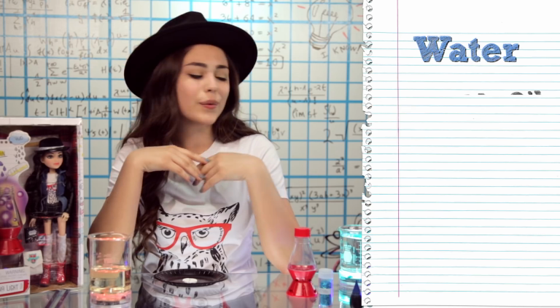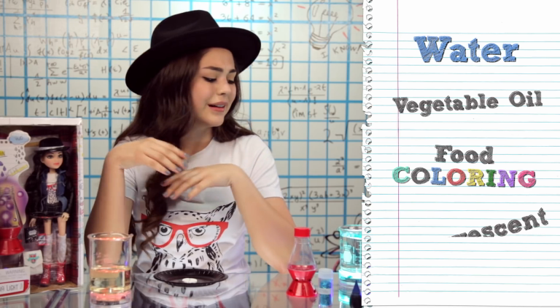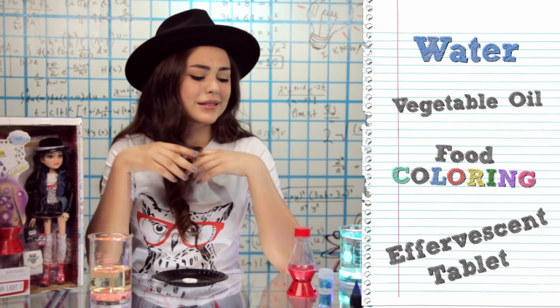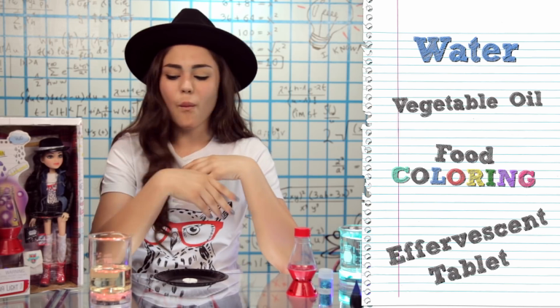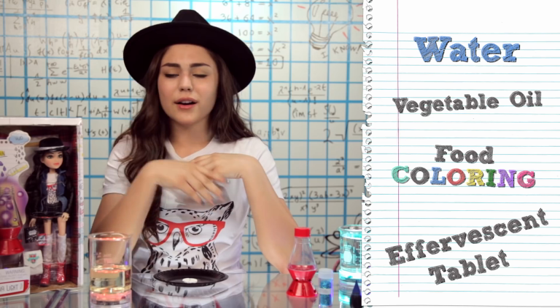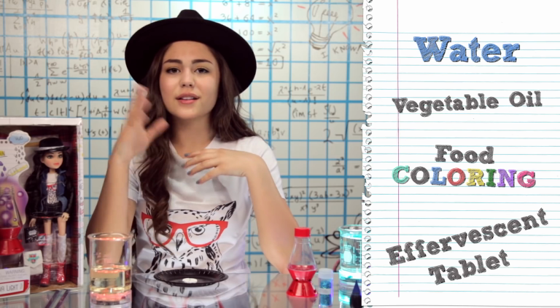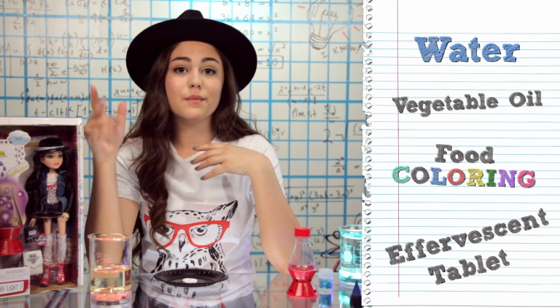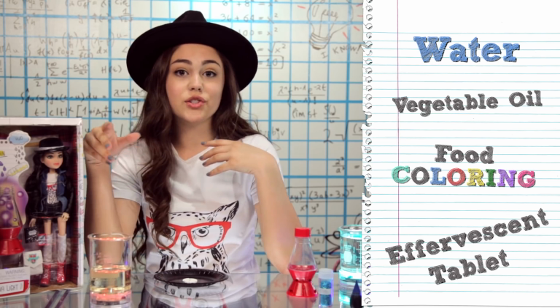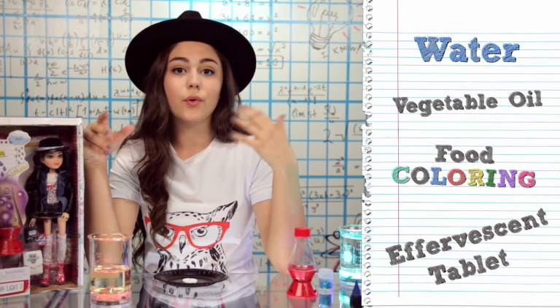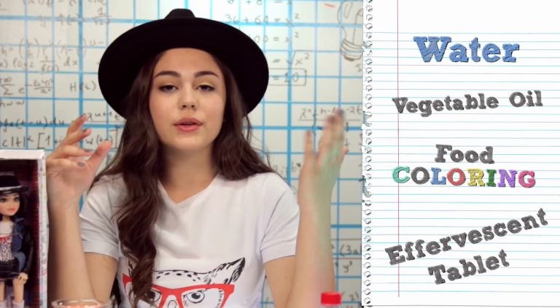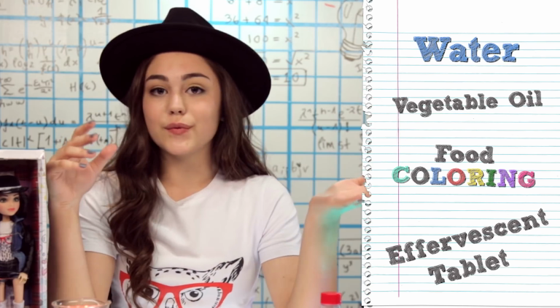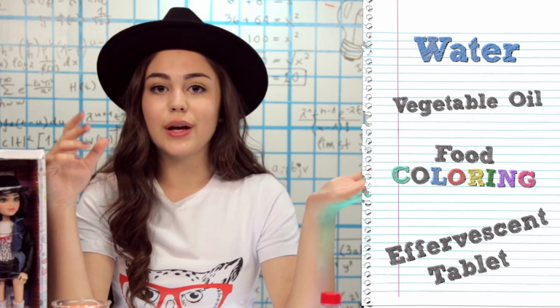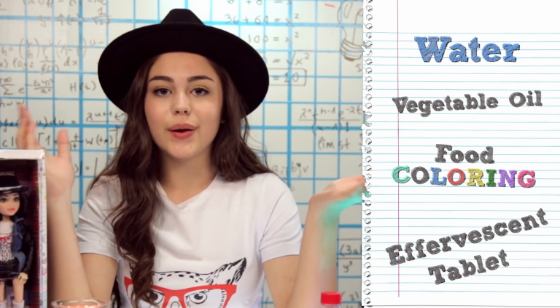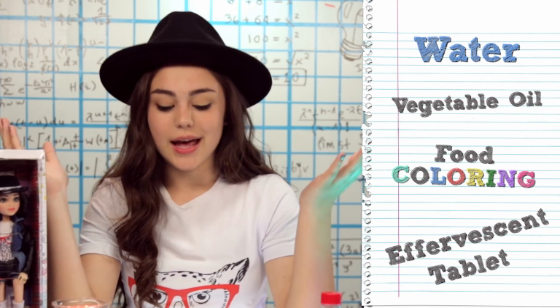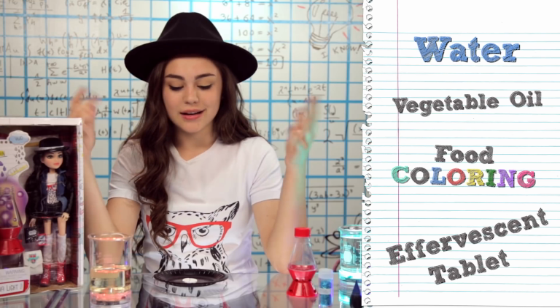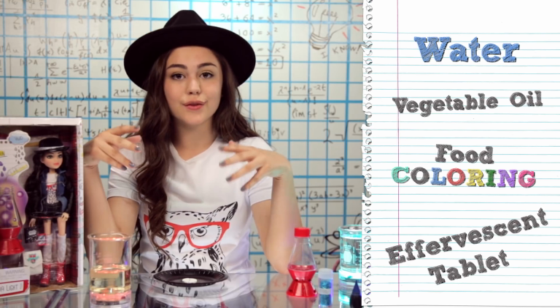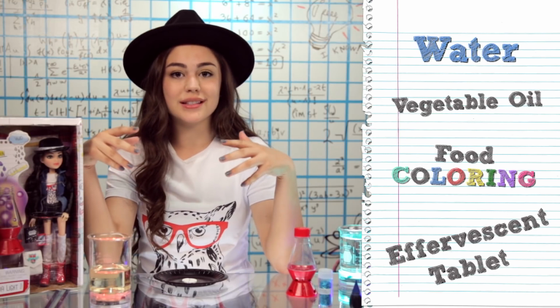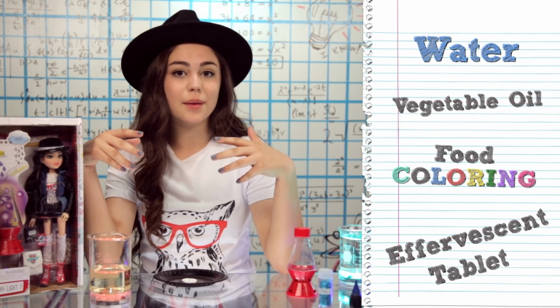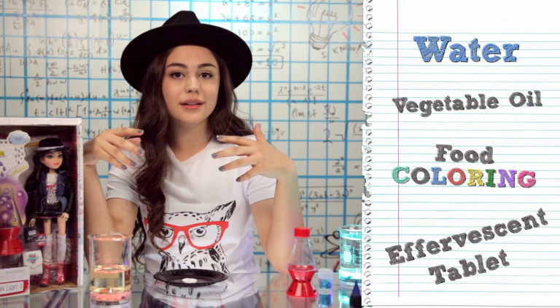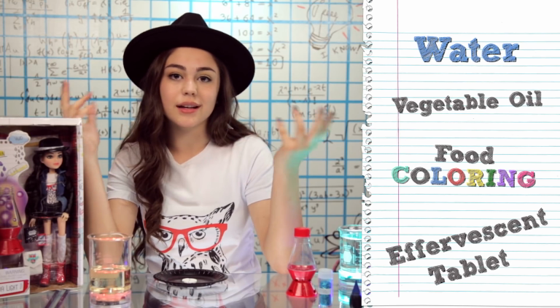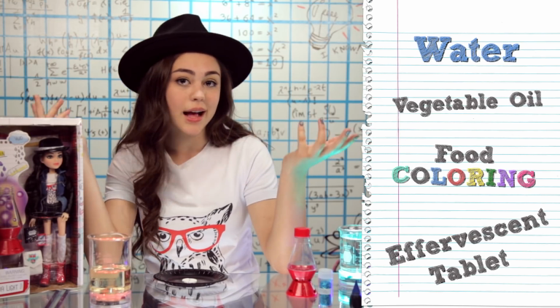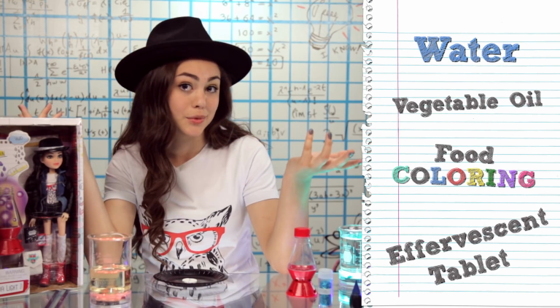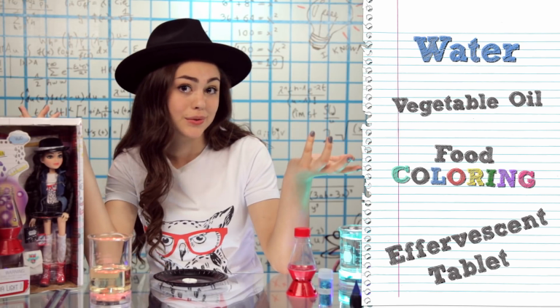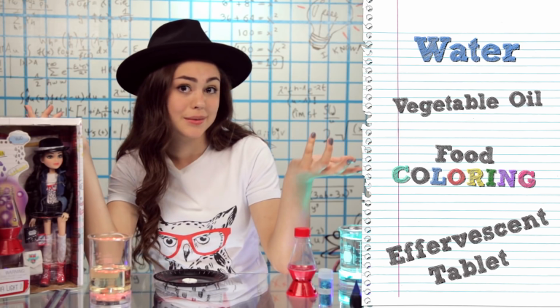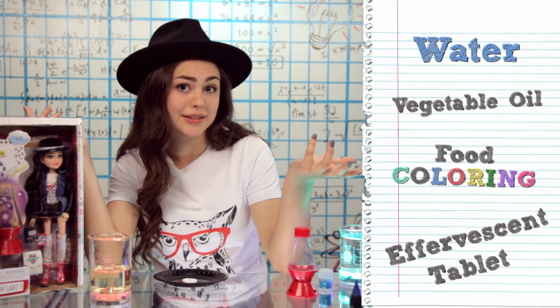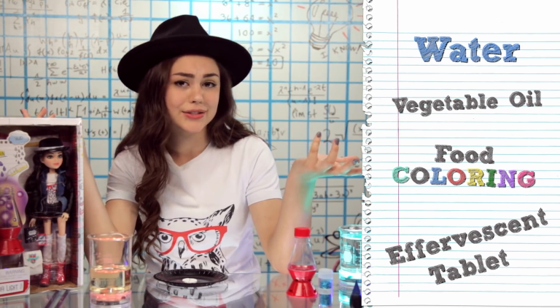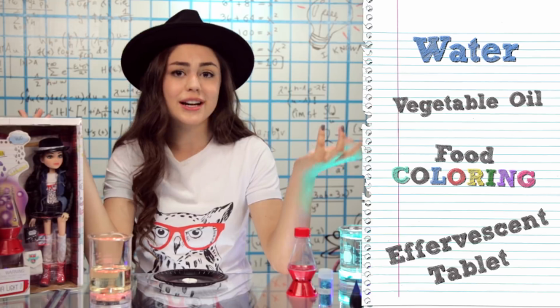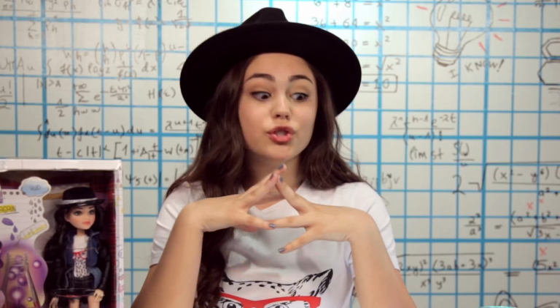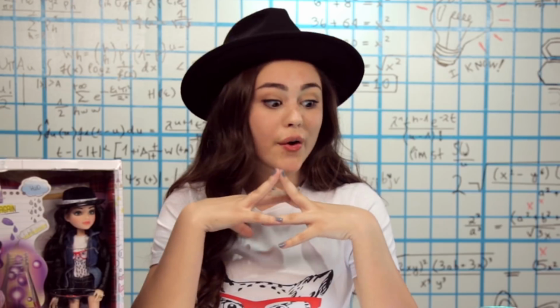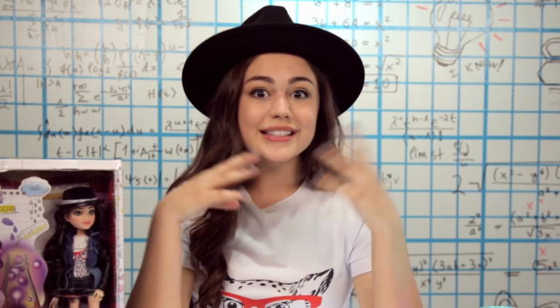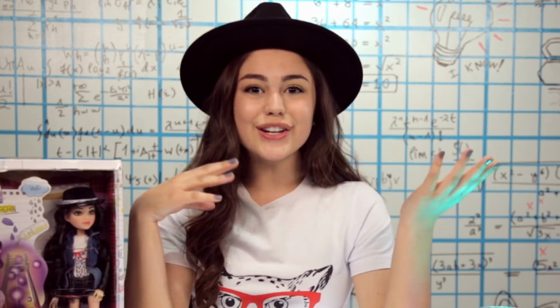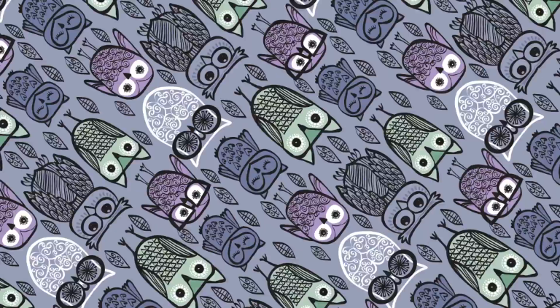All you really need is some water, some vegetable oil, some food coloring, and an effervescent tablet. I'm just using some Alka-Seltzer. So let's get started.